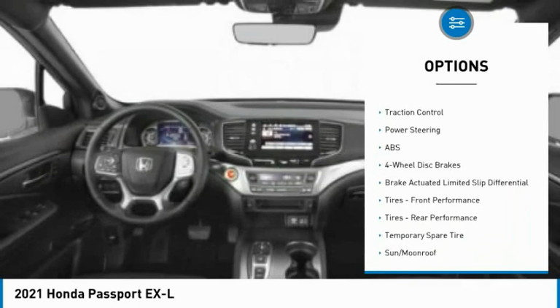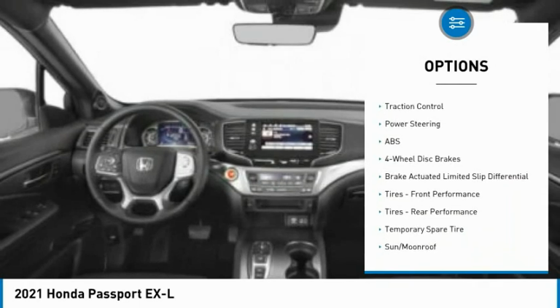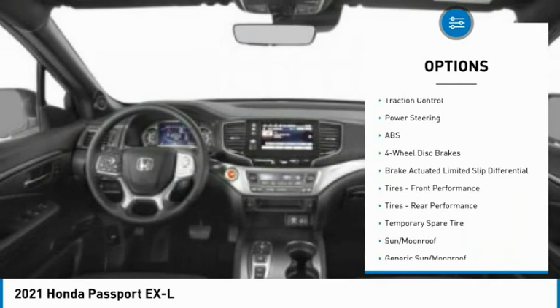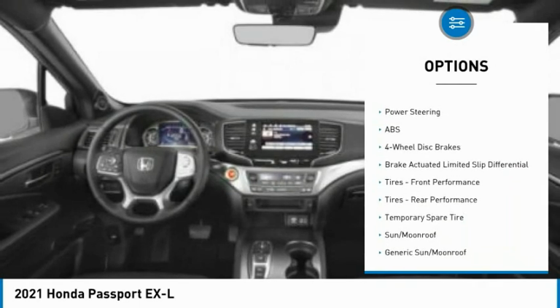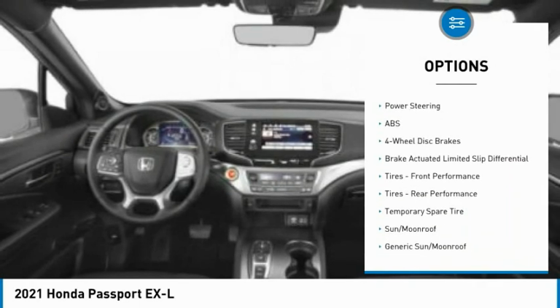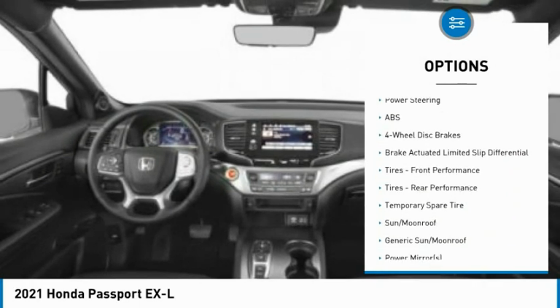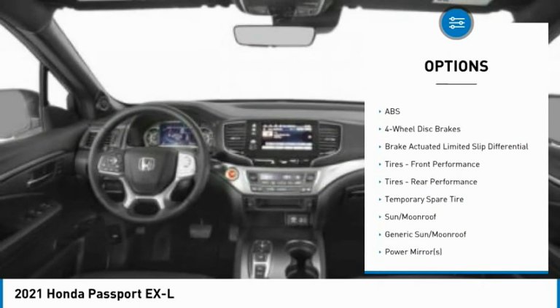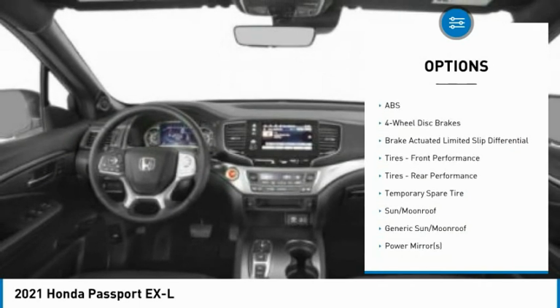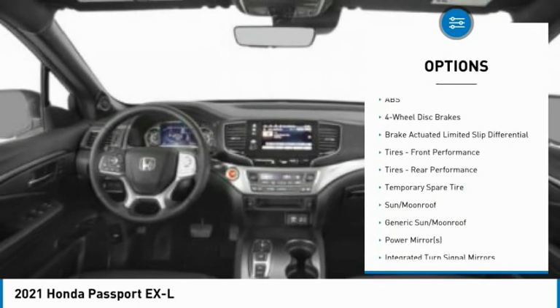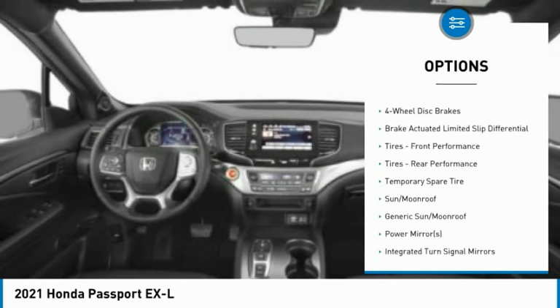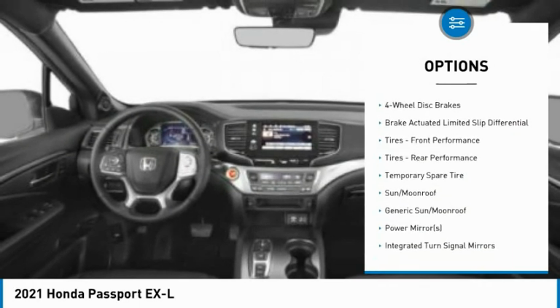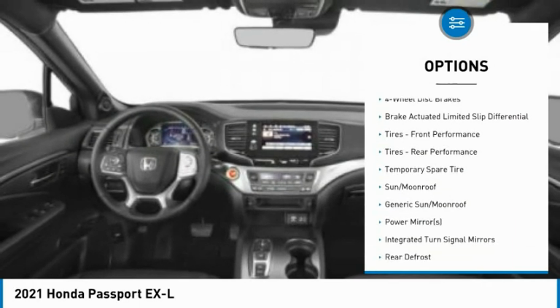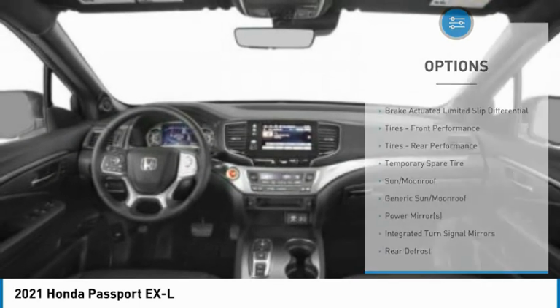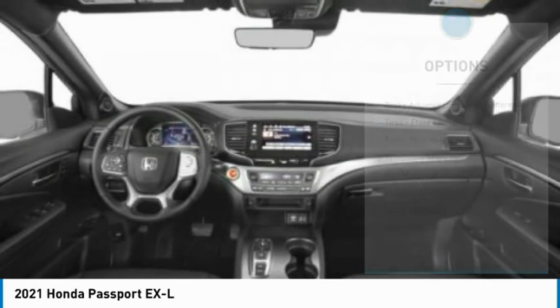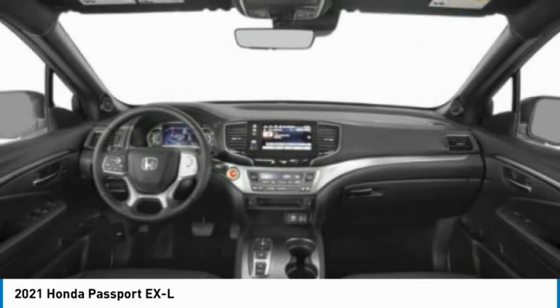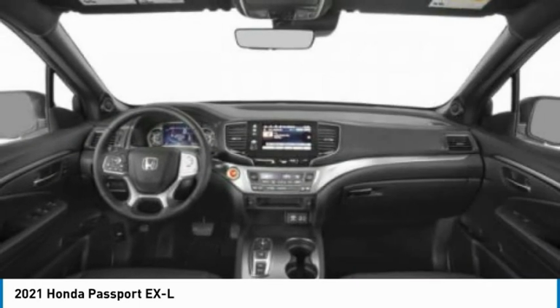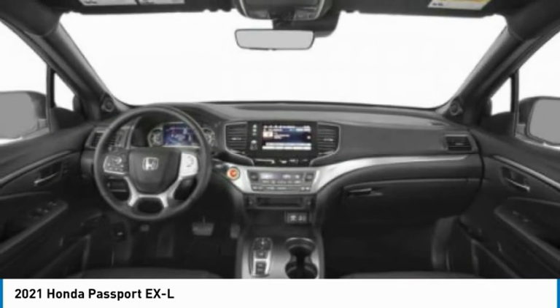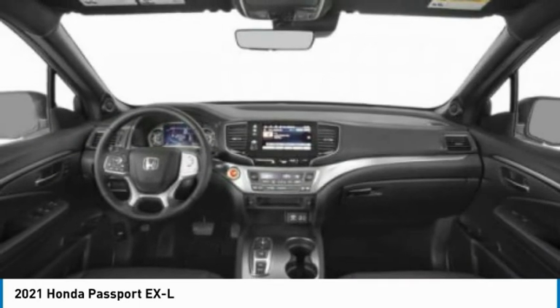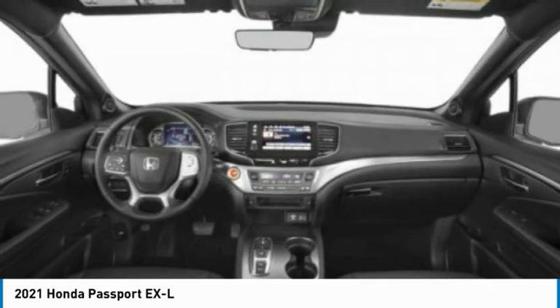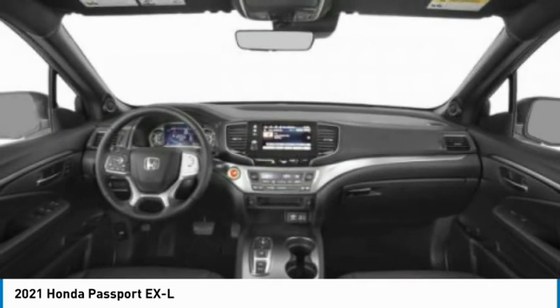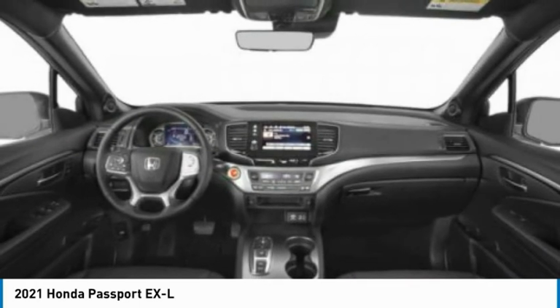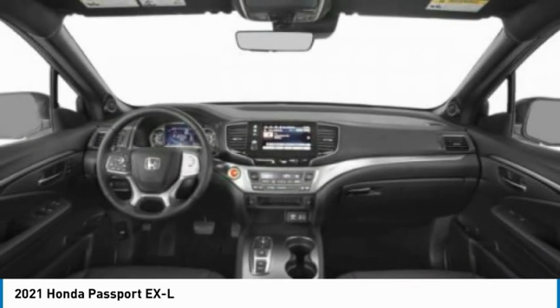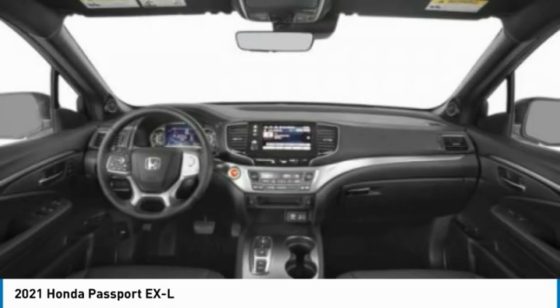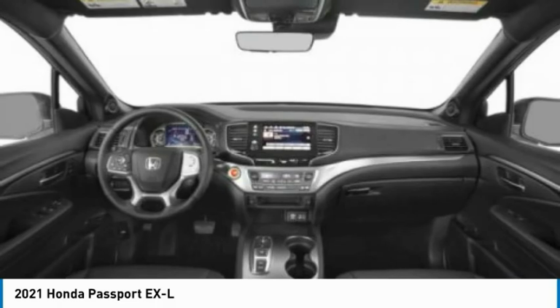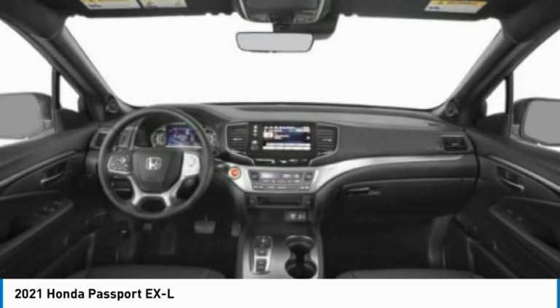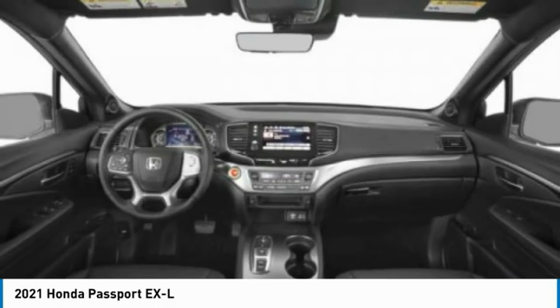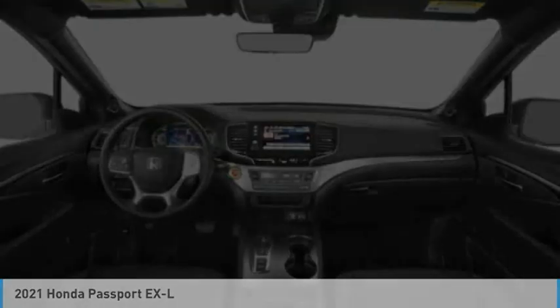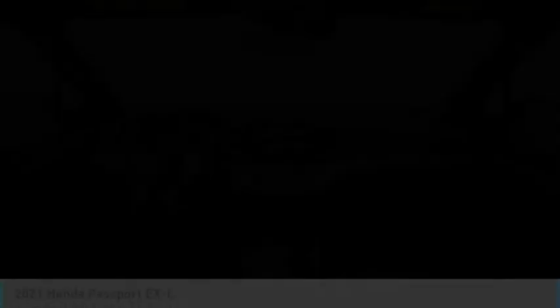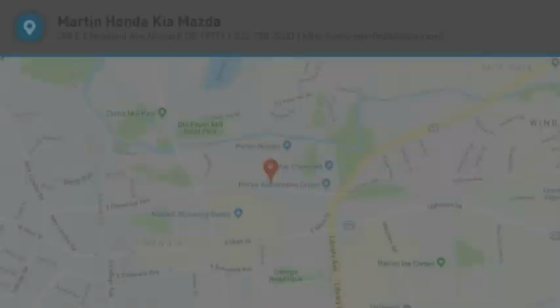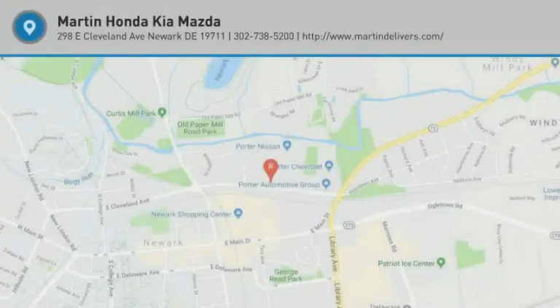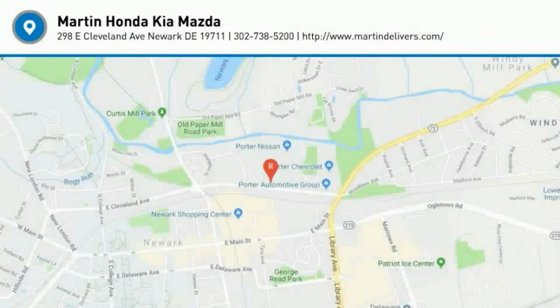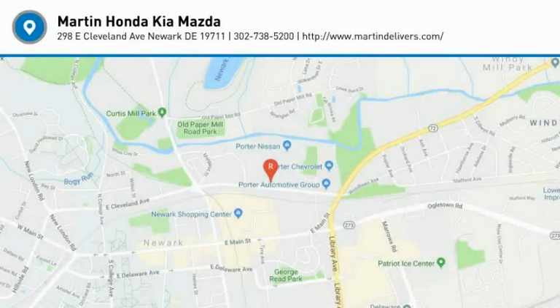Rear spoiler, remote engine start, power lift gate, brake assist, traction control. Come see the car for yourself.